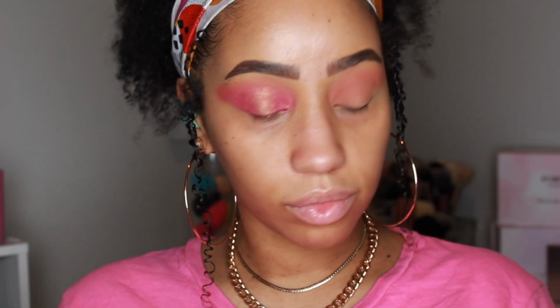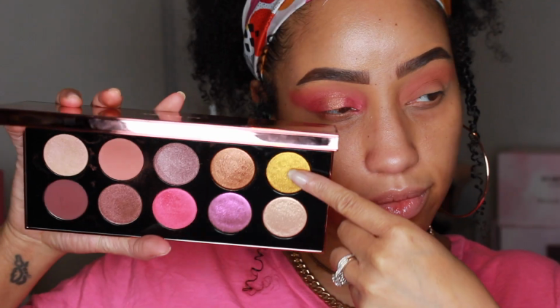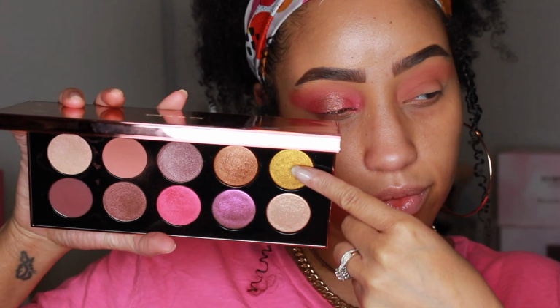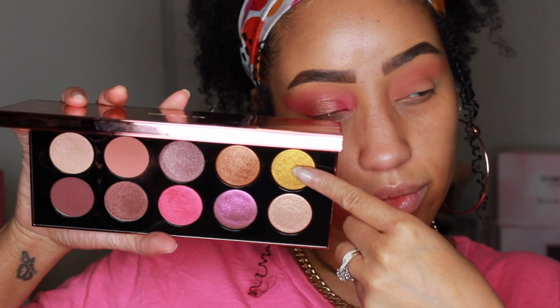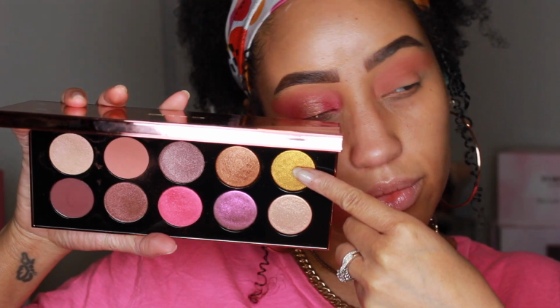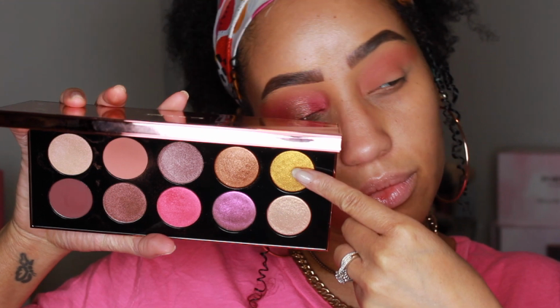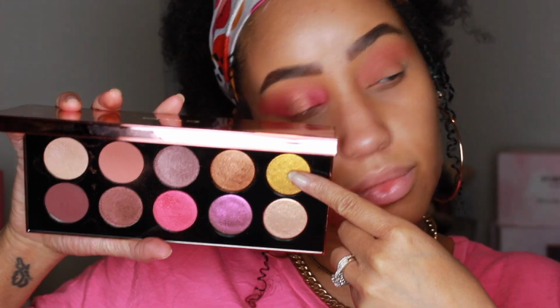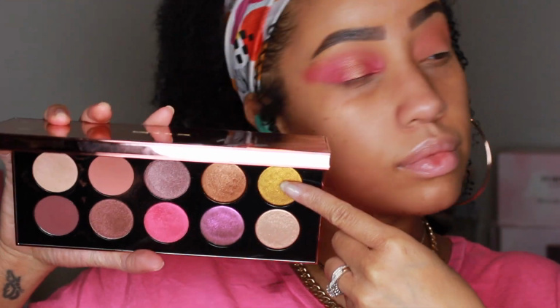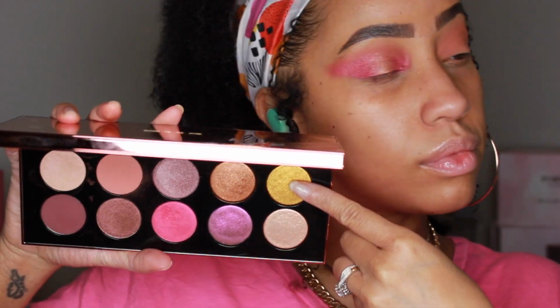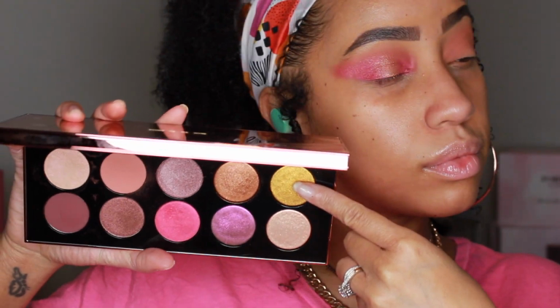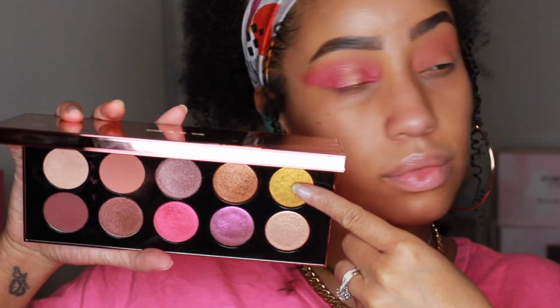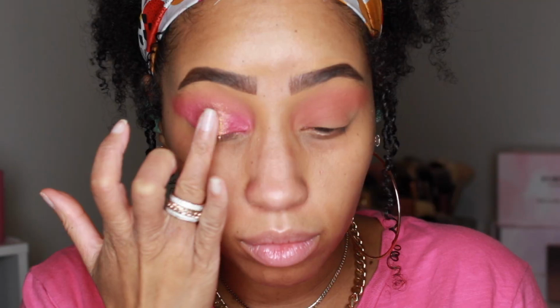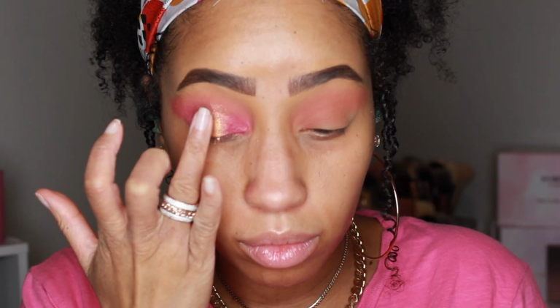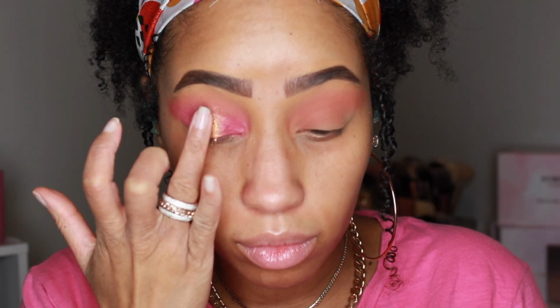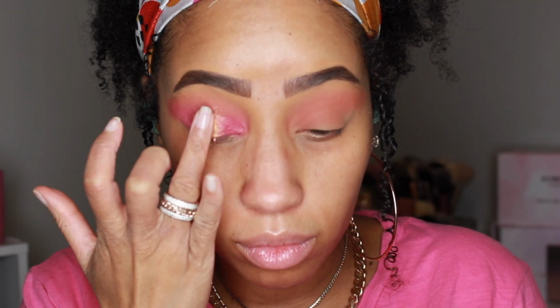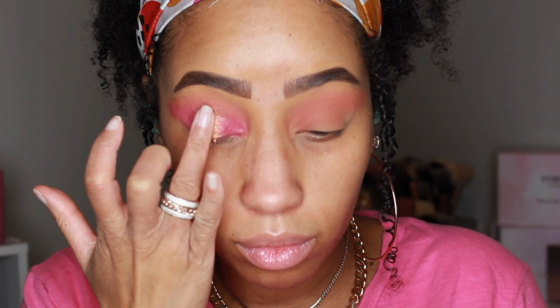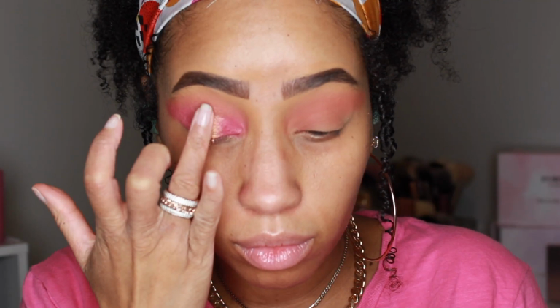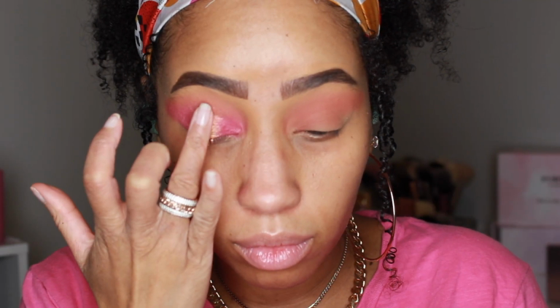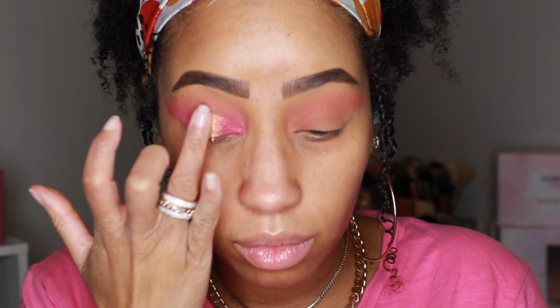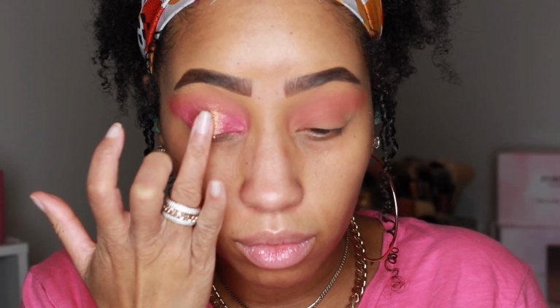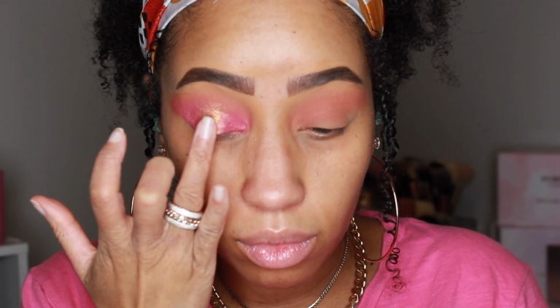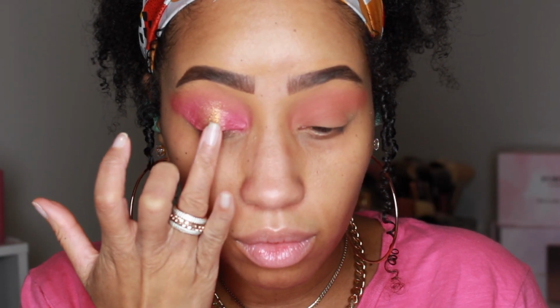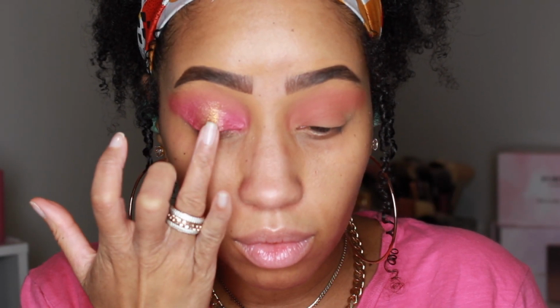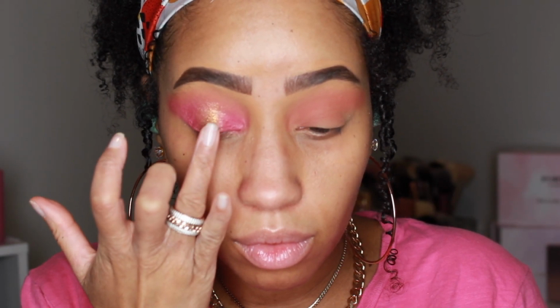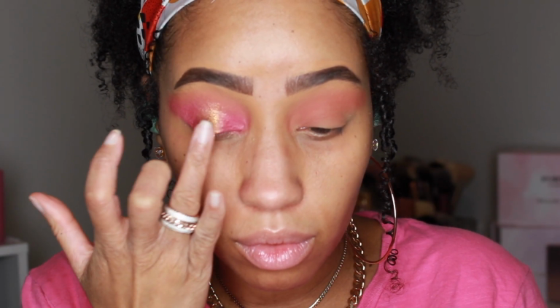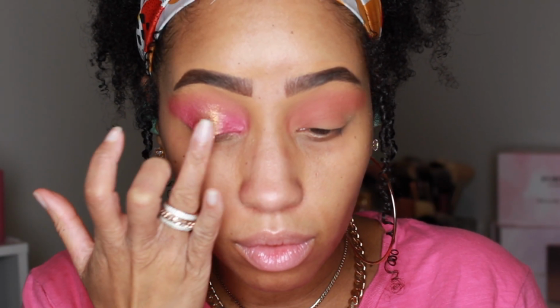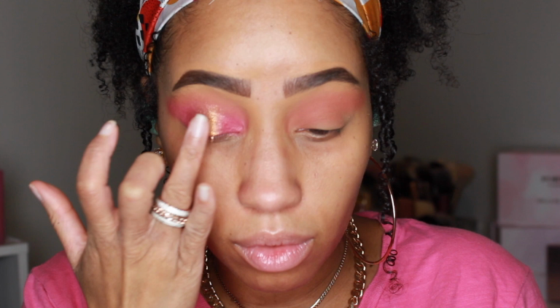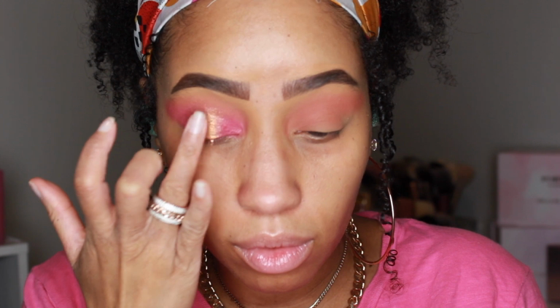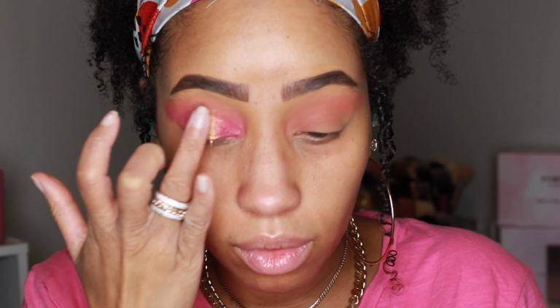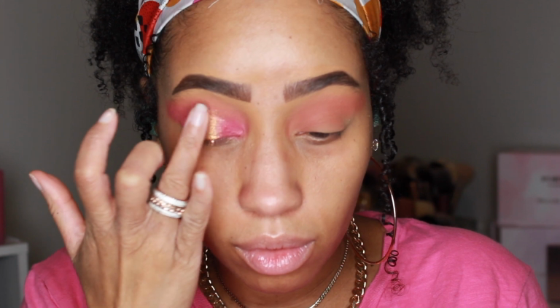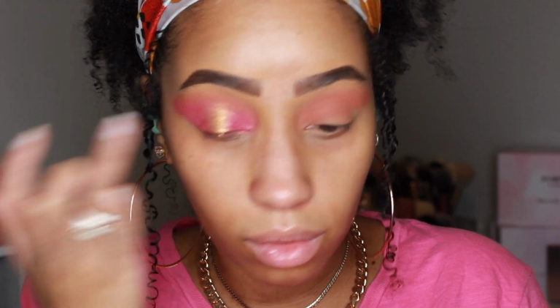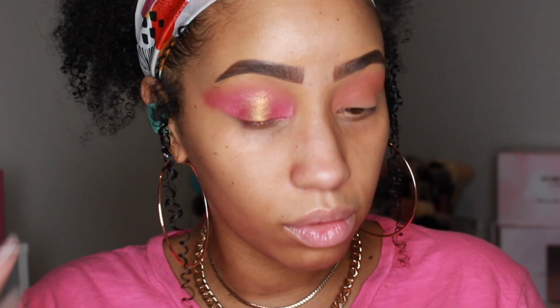I'm going to take a tiny bit of Gold Lust and run that right up the center of the lid, in the middle of the bronze shade we just used.